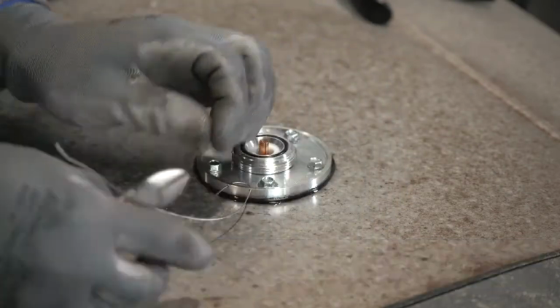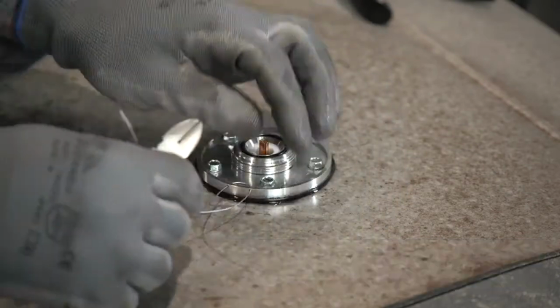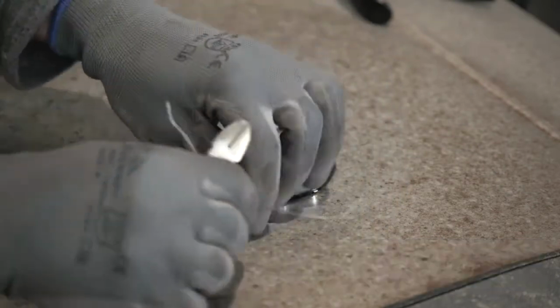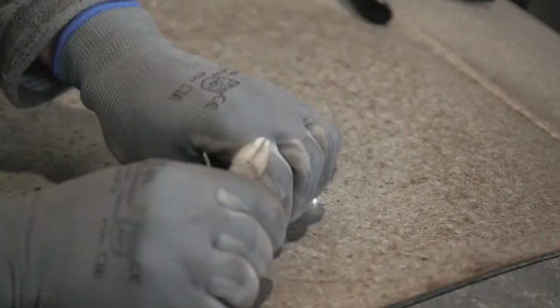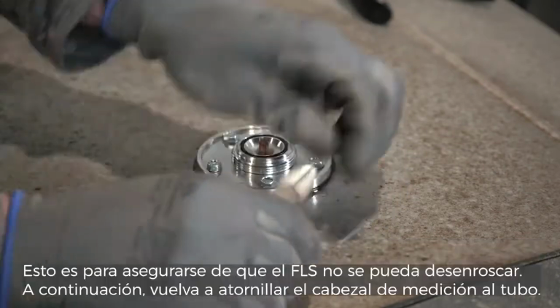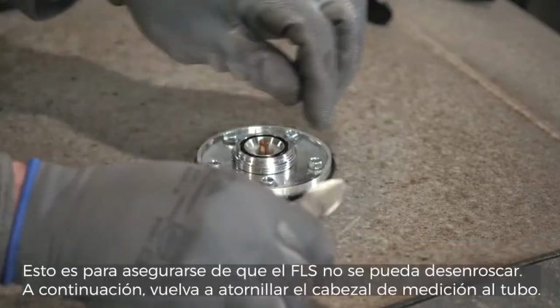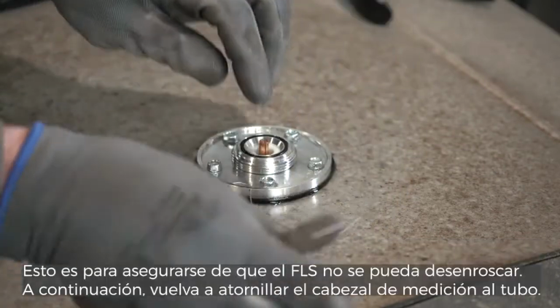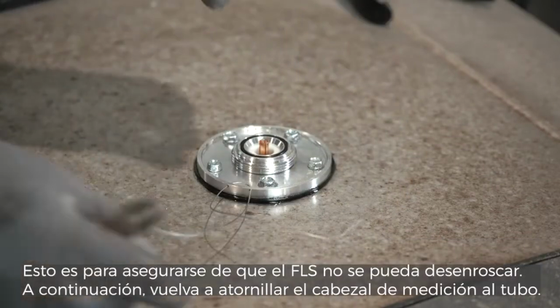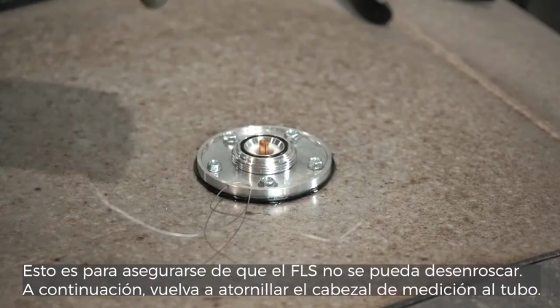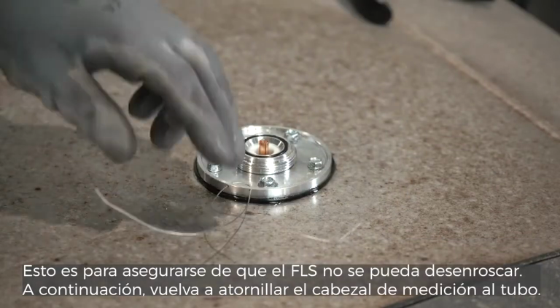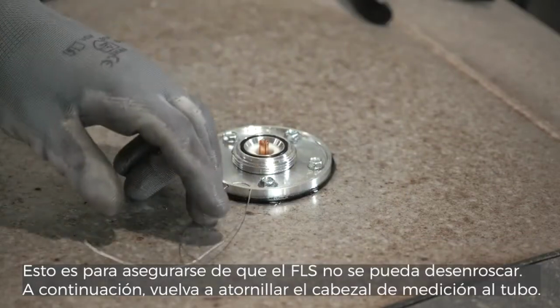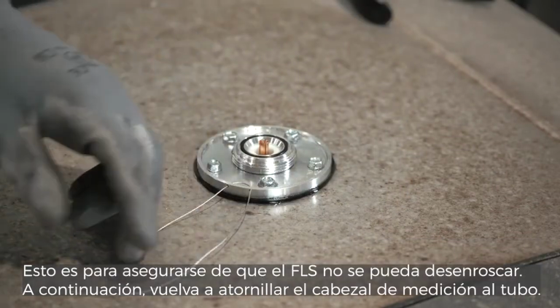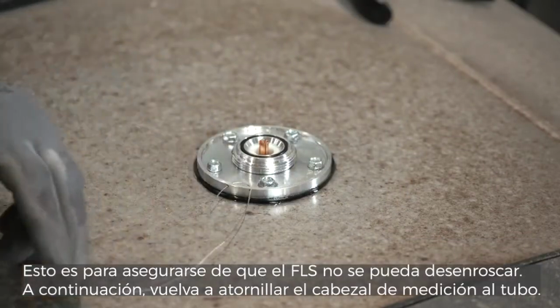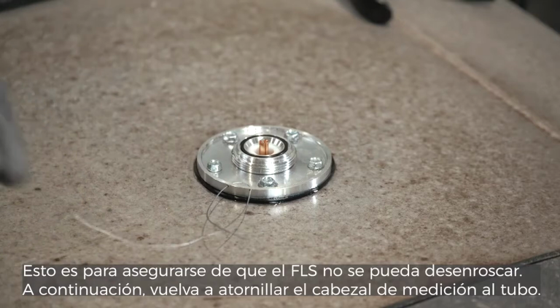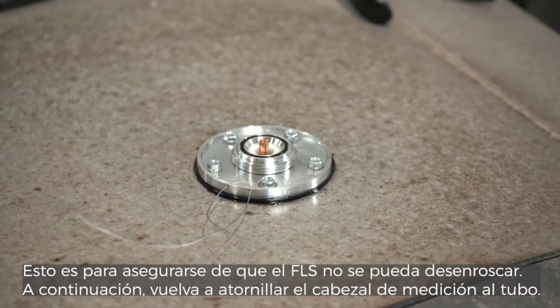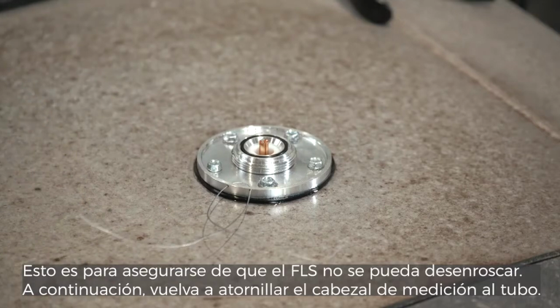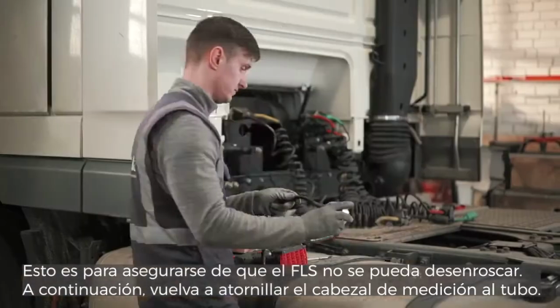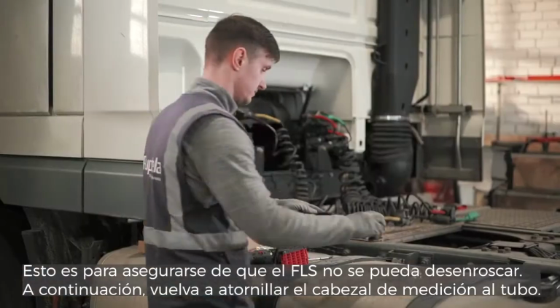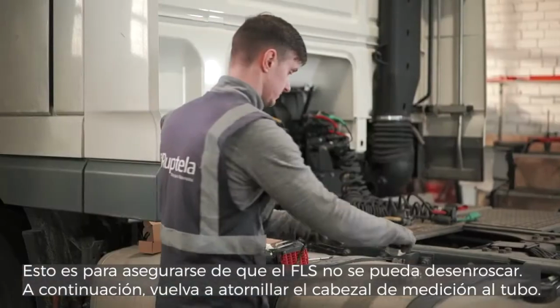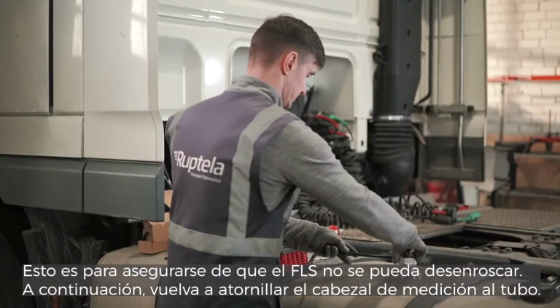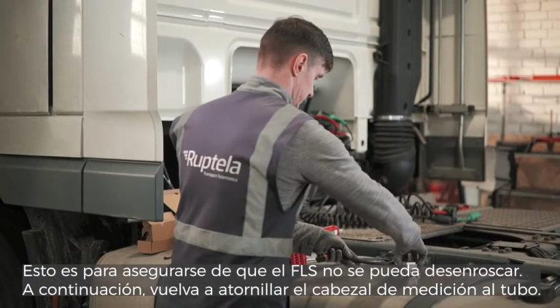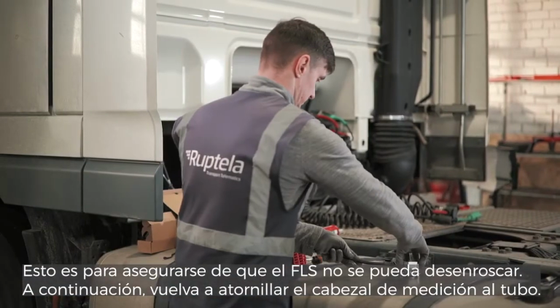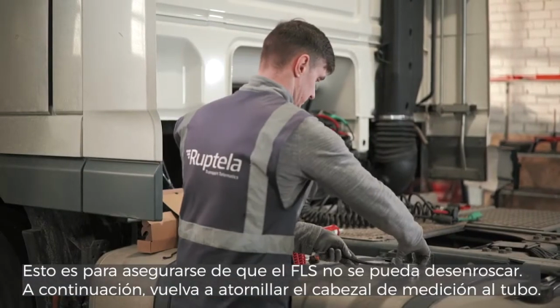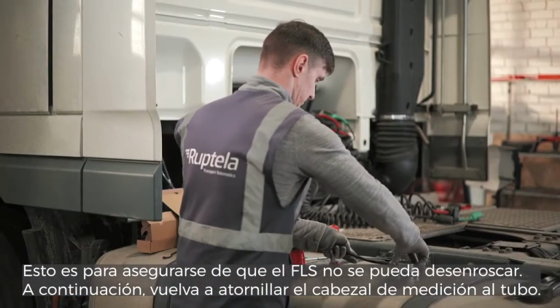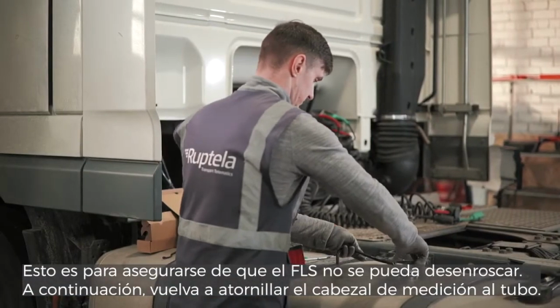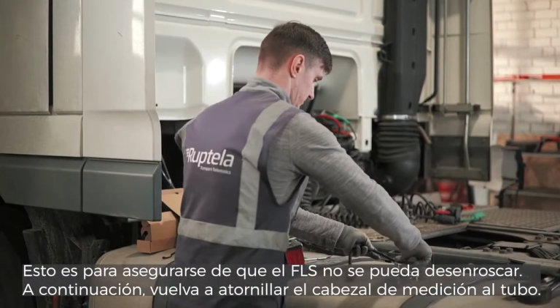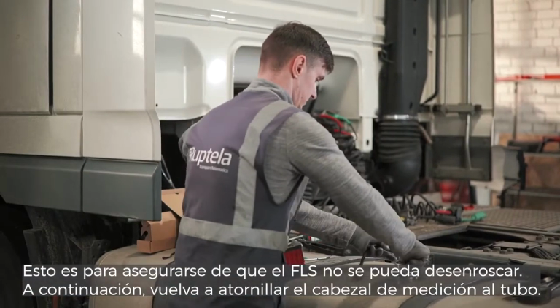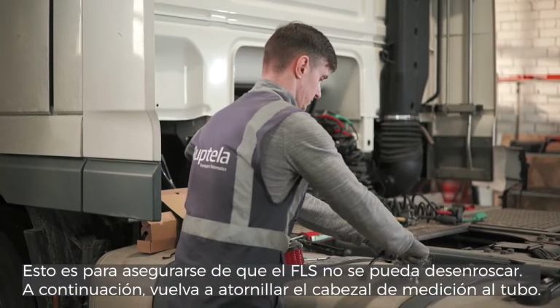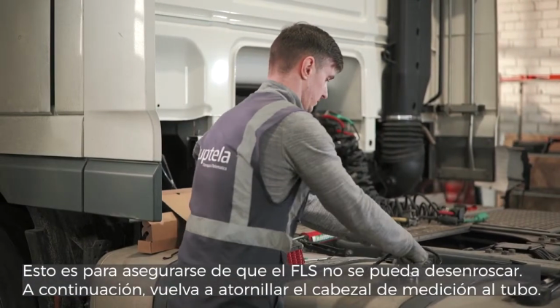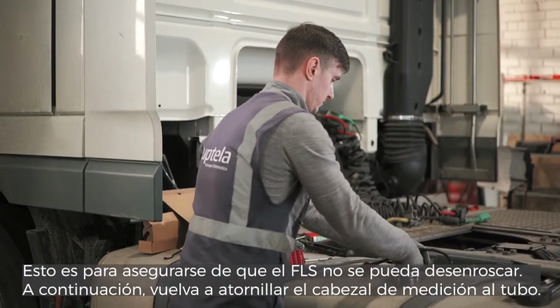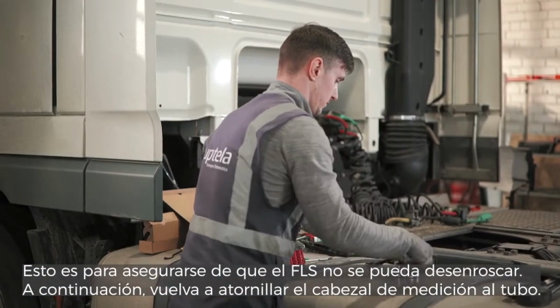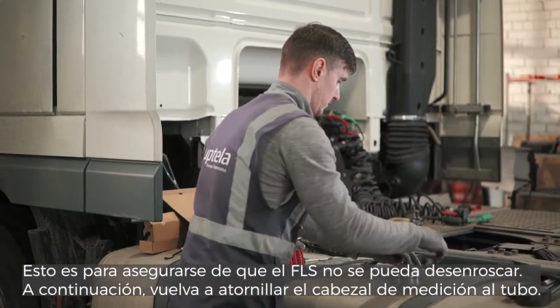Run a security seal wire through the small holes on the flange, using the closest holes clockwise from the signal cable. This is to ensure that the FLS cannot be unscrewed. Then screw the measurement head back into the pipe.